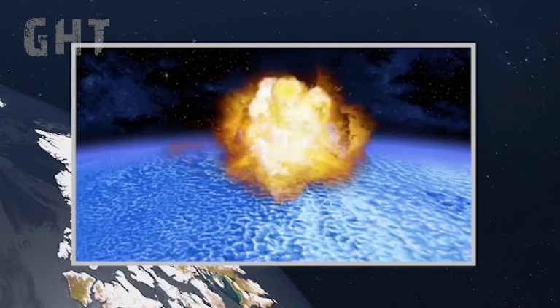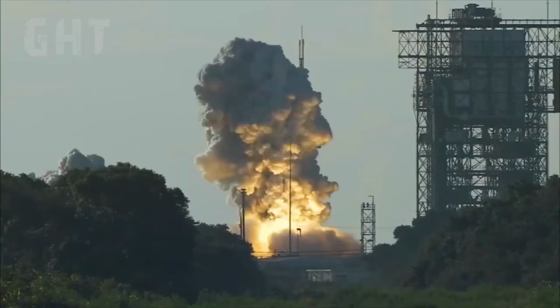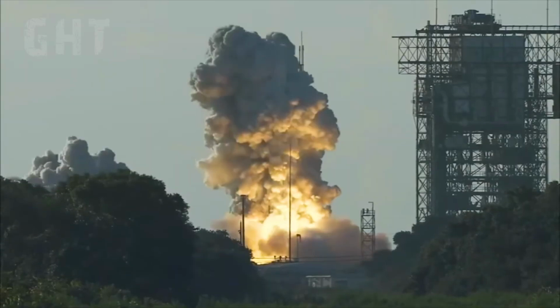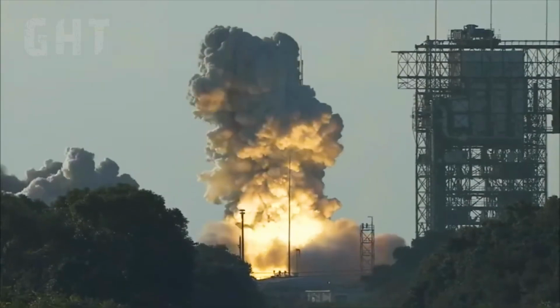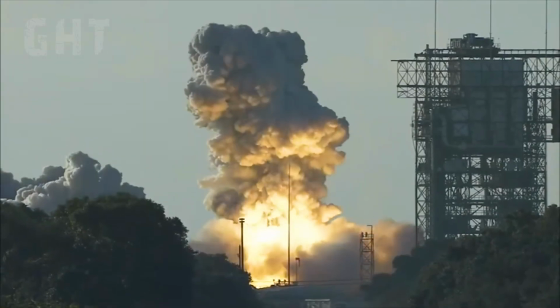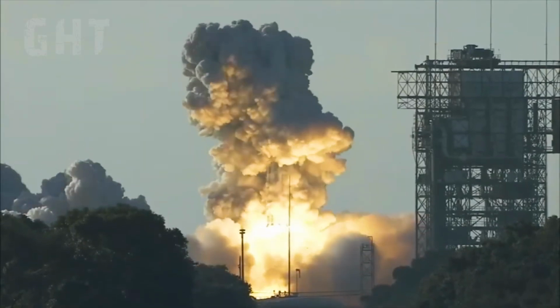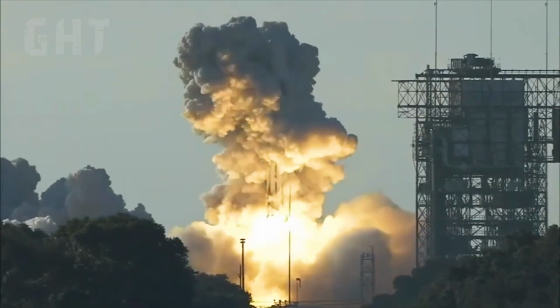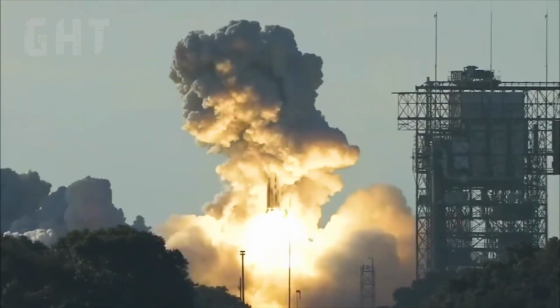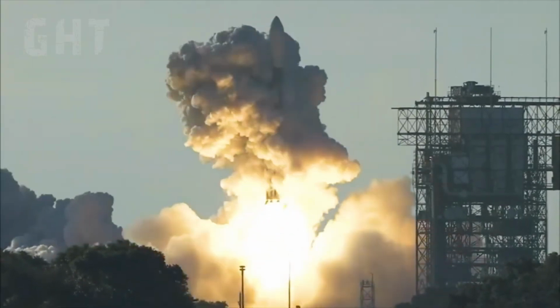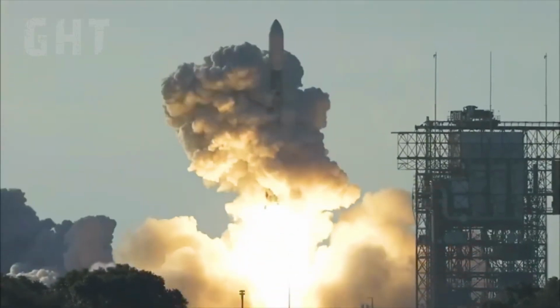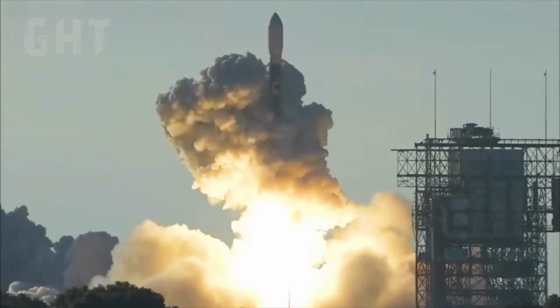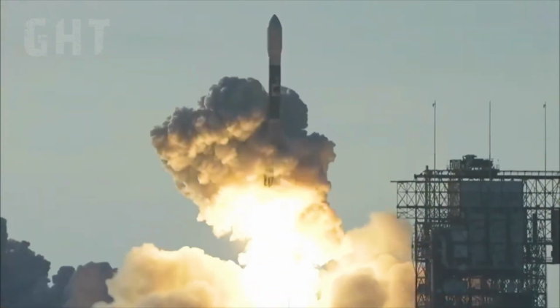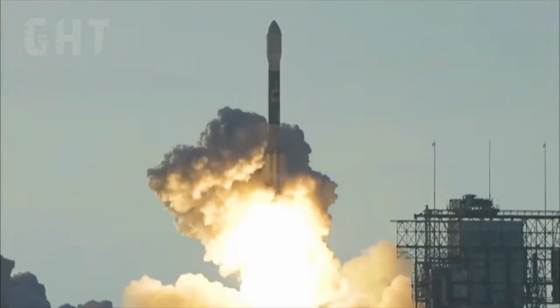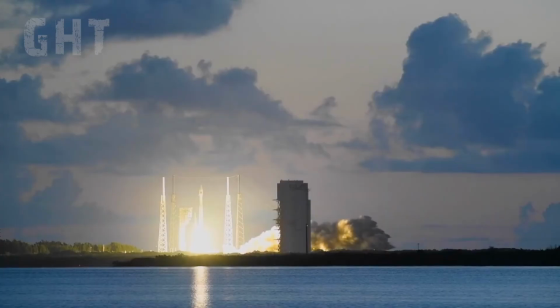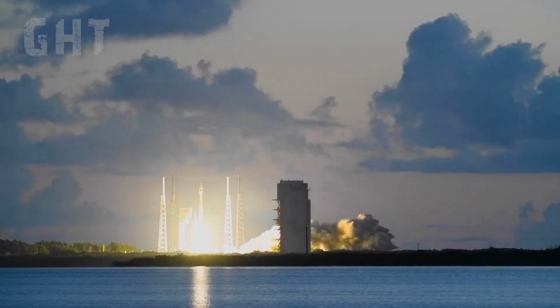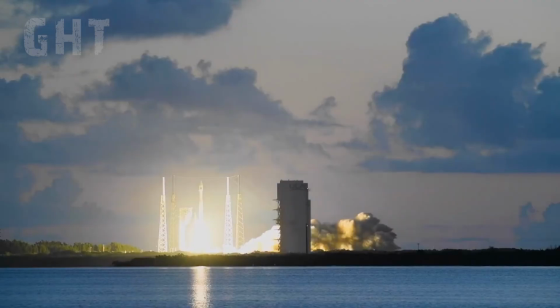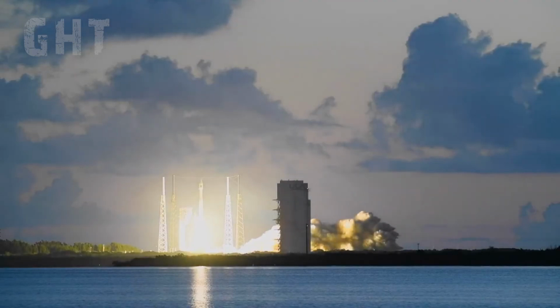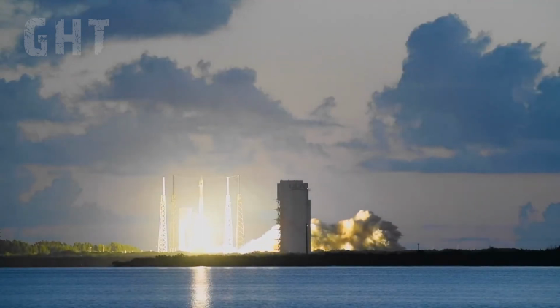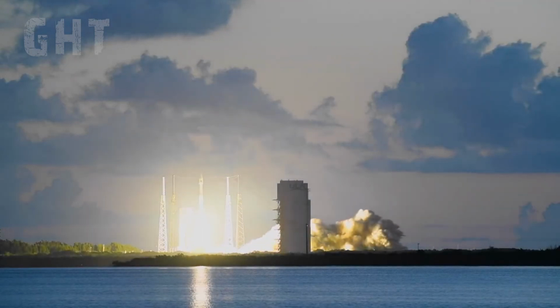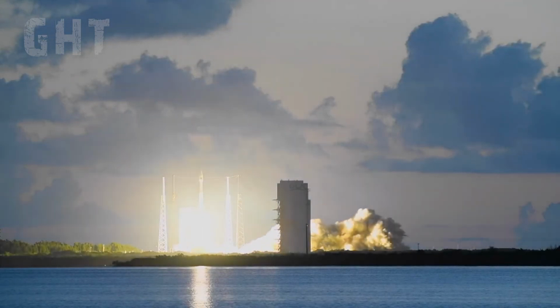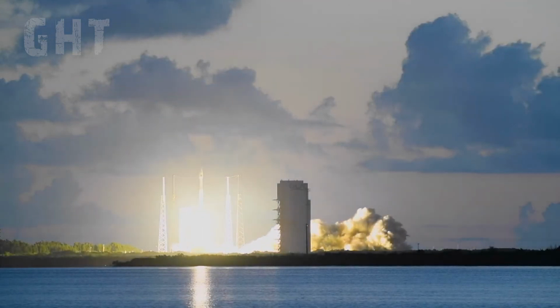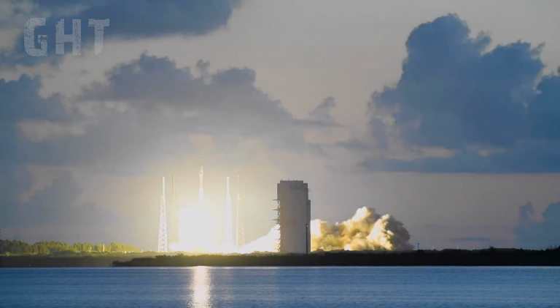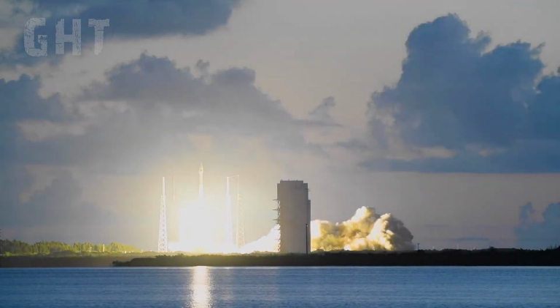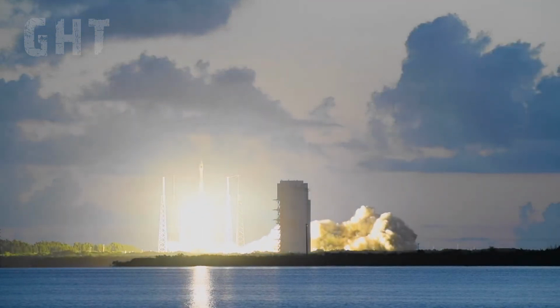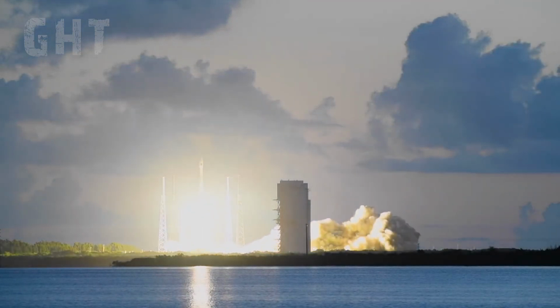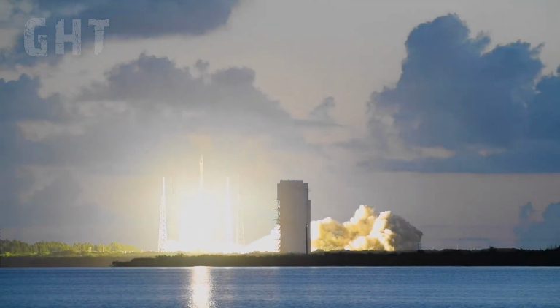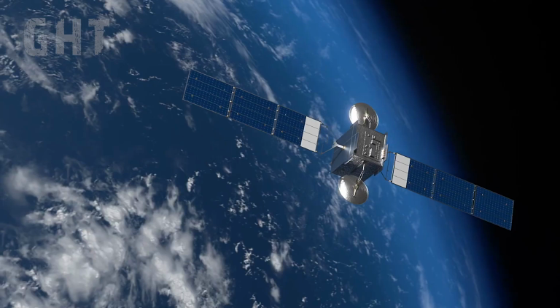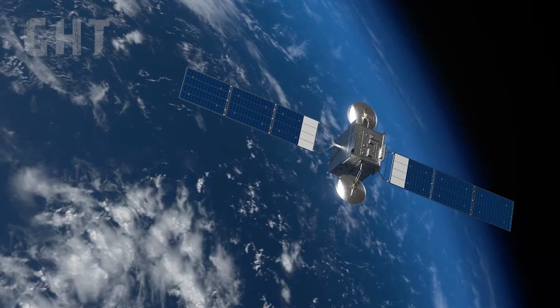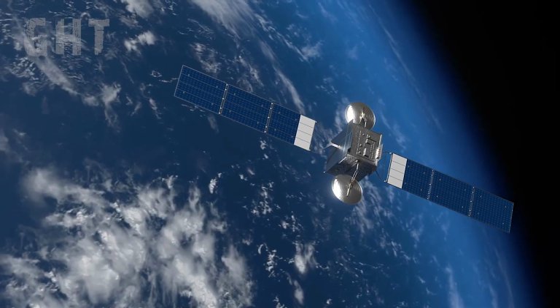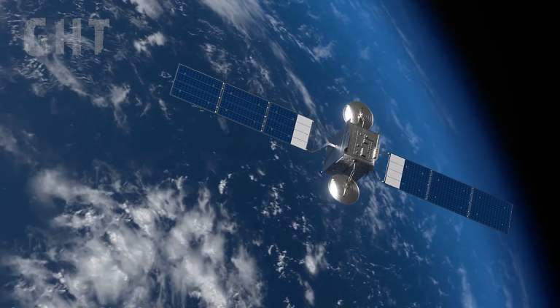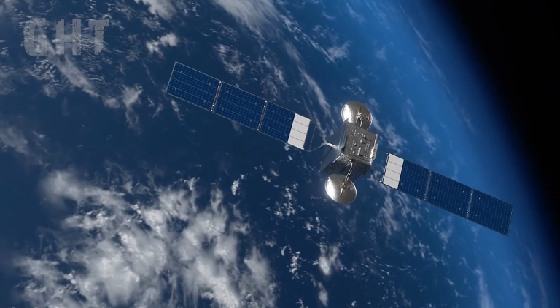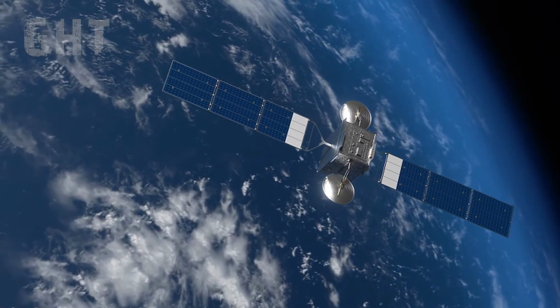The best way to defend from nukes is through diplomacy, utilizing peace treaties and arms control, since nobody wins in a nuclear war.